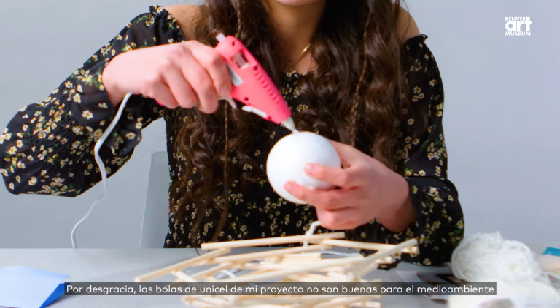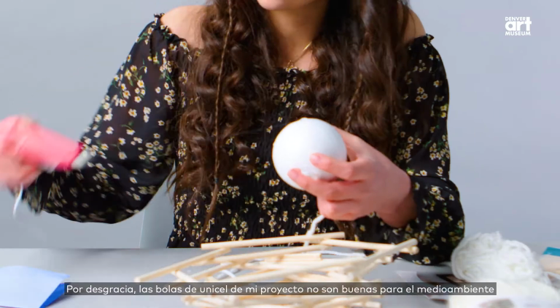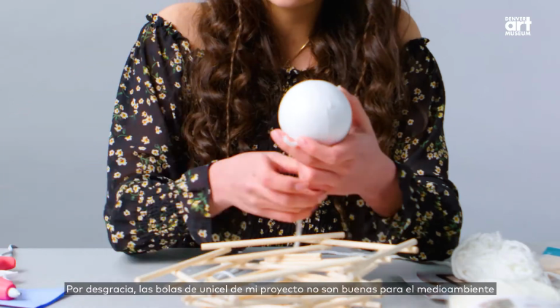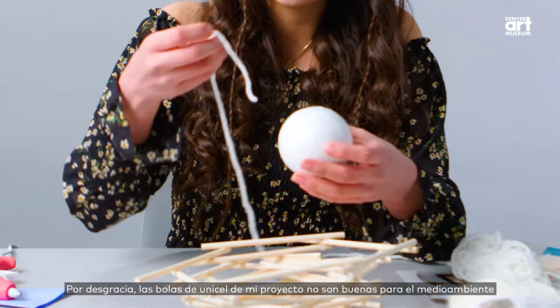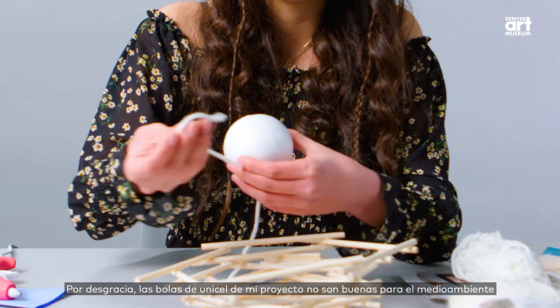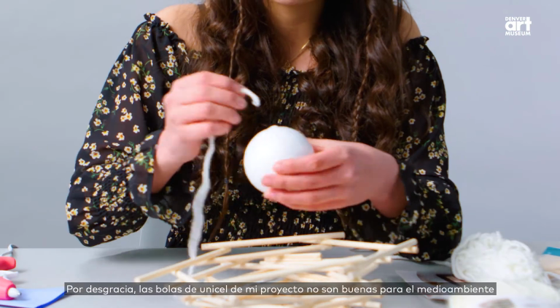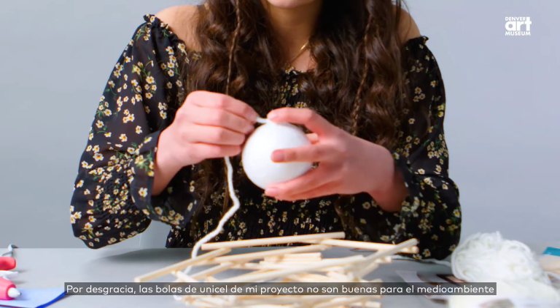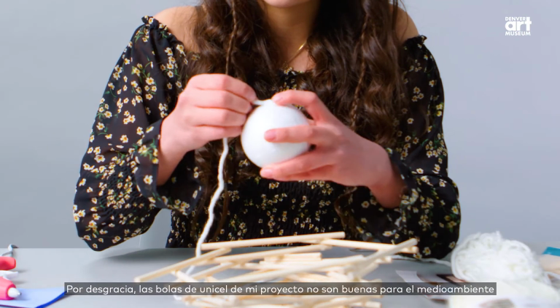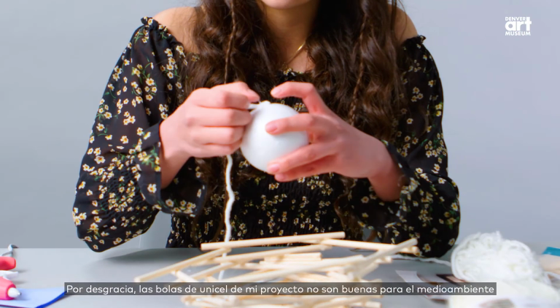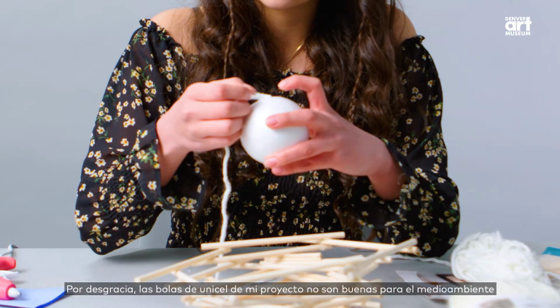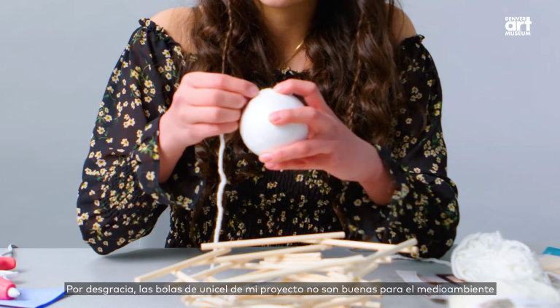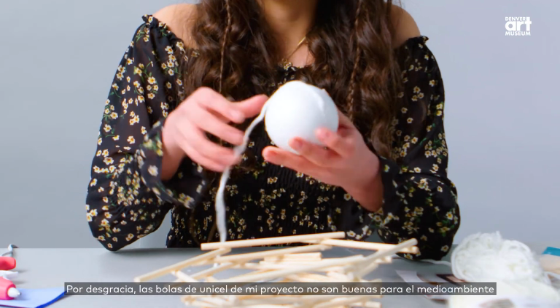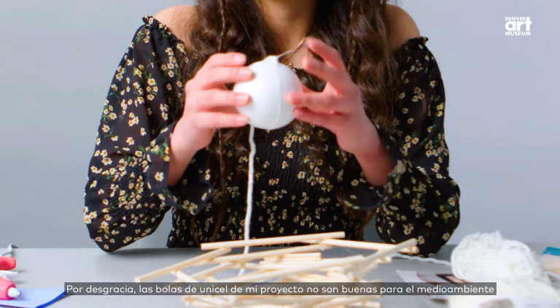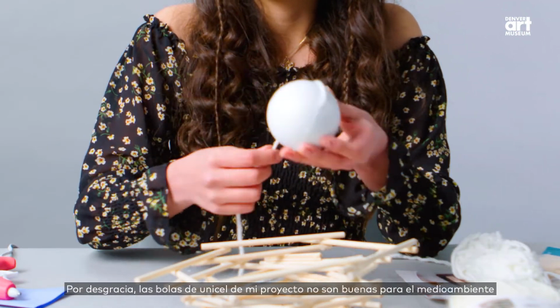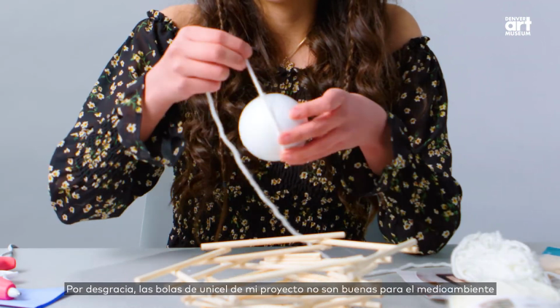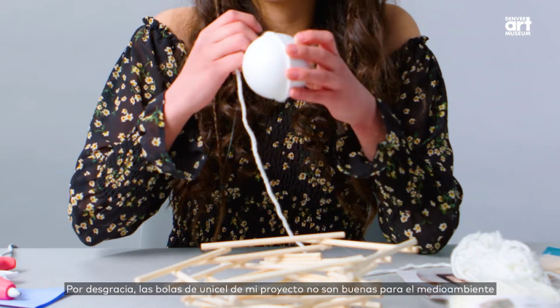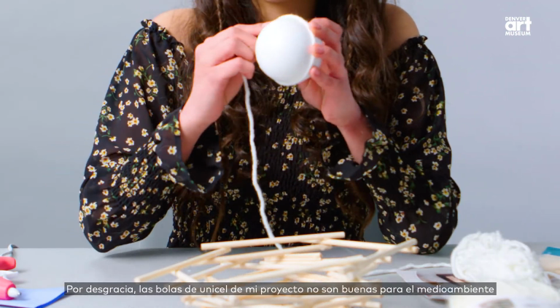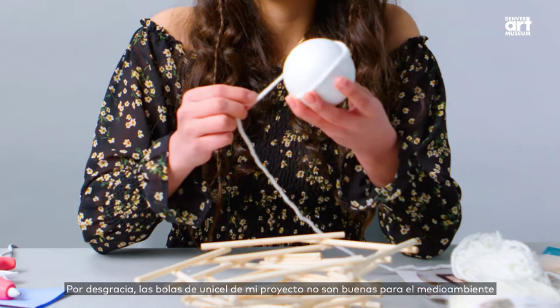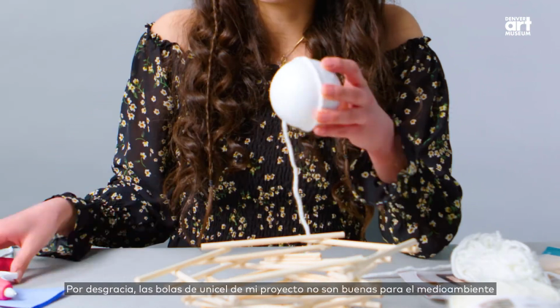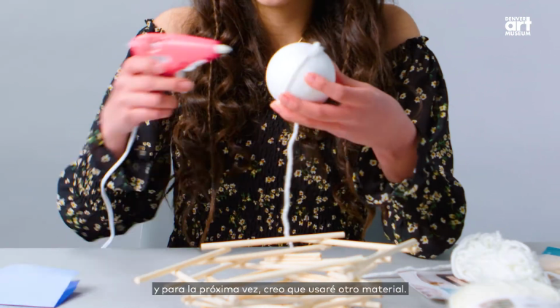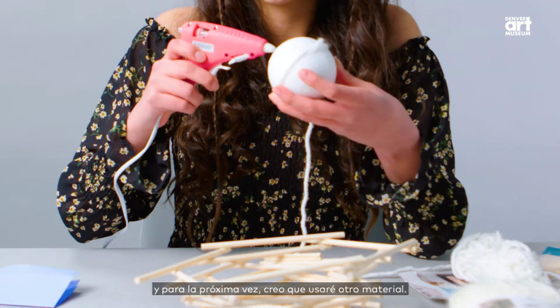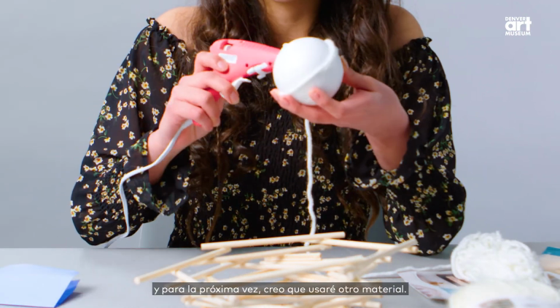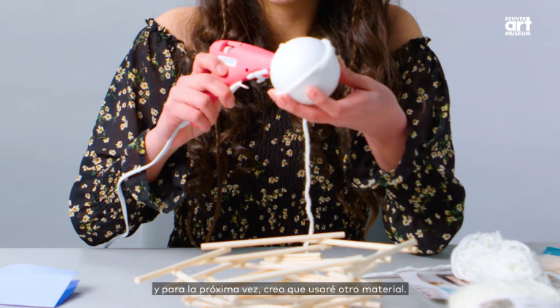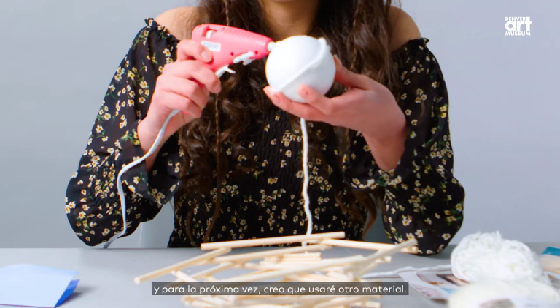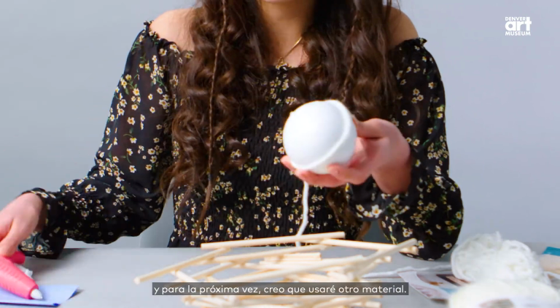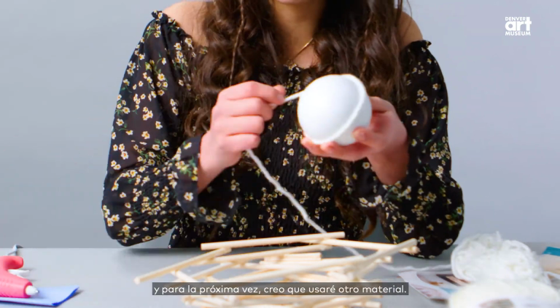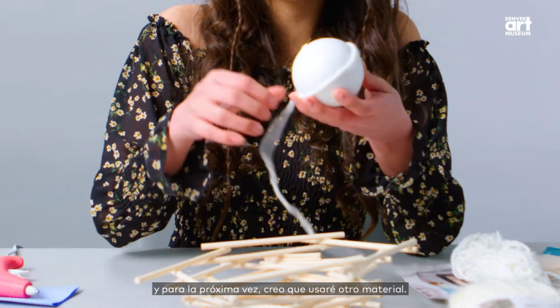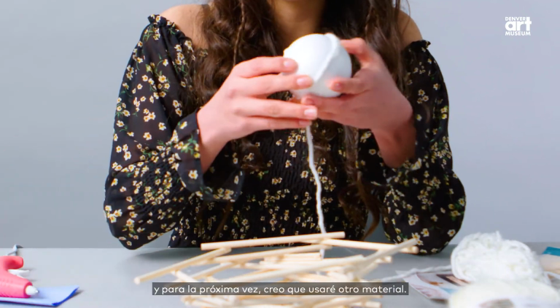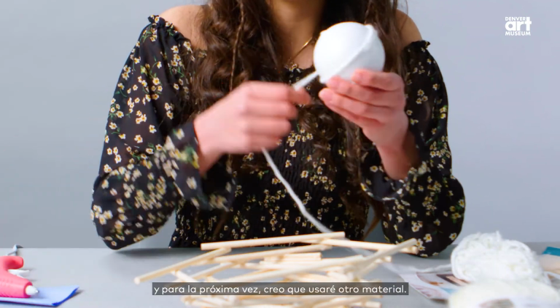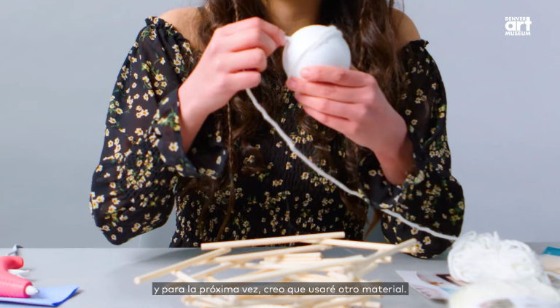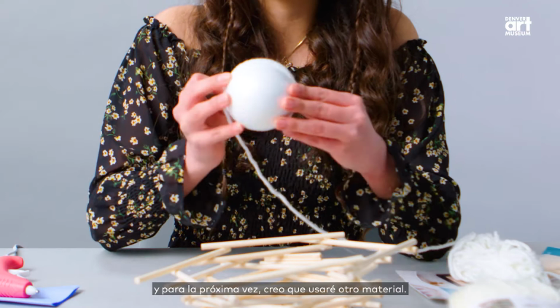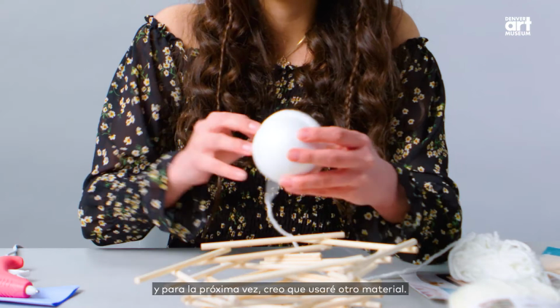Sadly, the styrofoam balls in my project are not good for the environment. And next time, I think I'll use a different material.